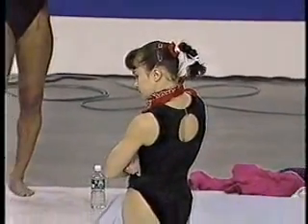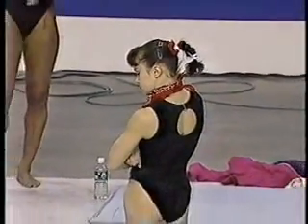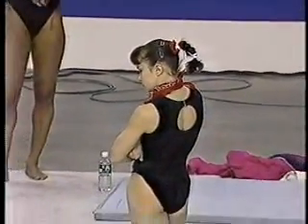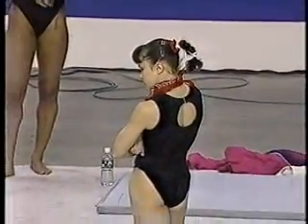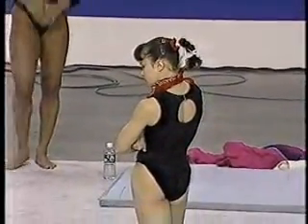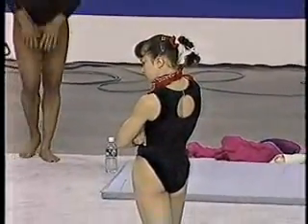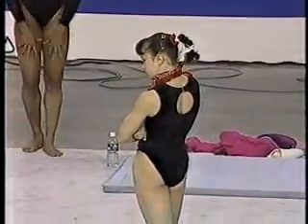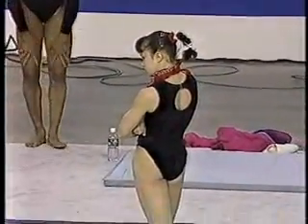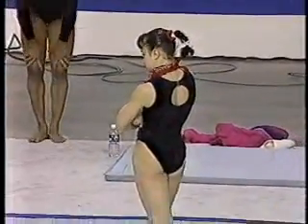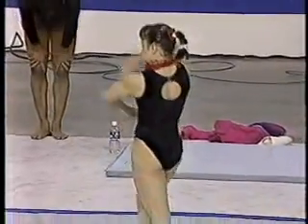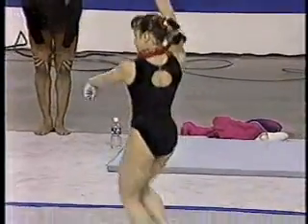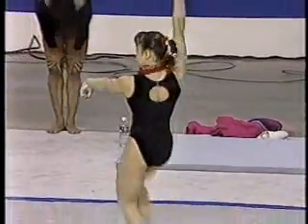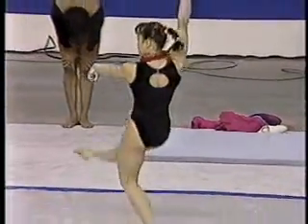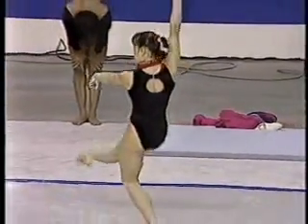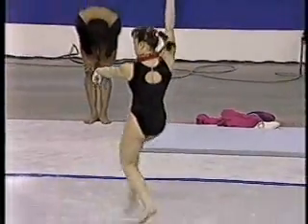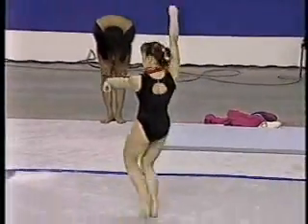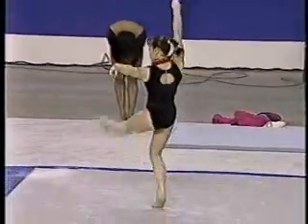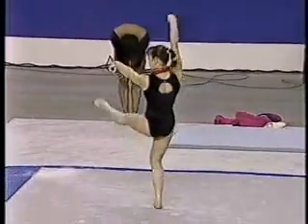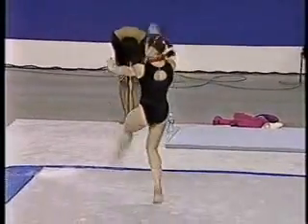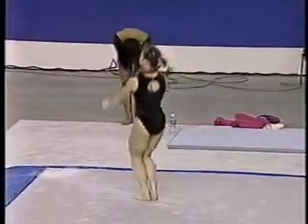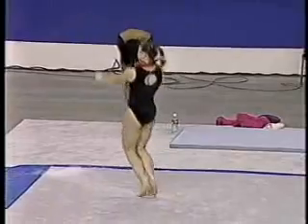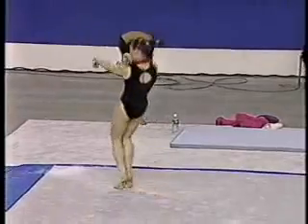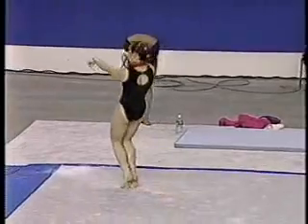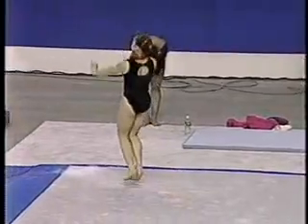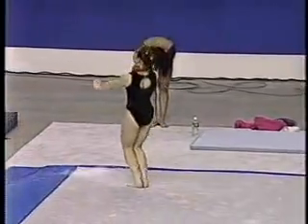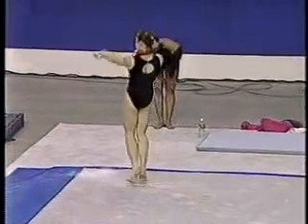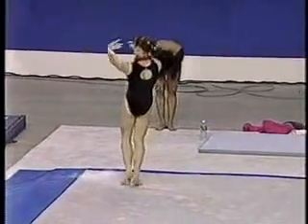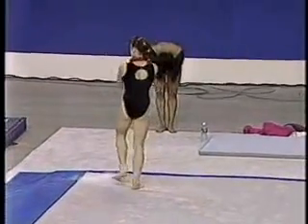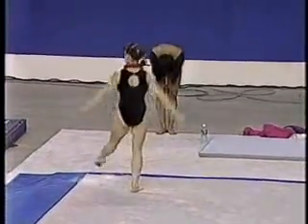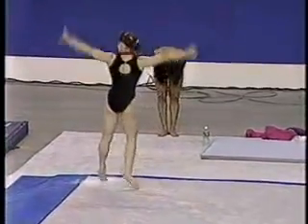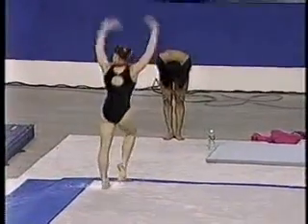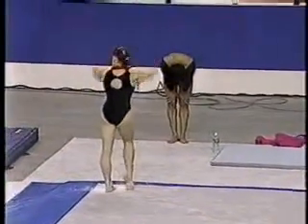Looks like Lillia's gonna go country on us. You can see from the bandana around her neck — it's like Cotton-Eyed Joe.